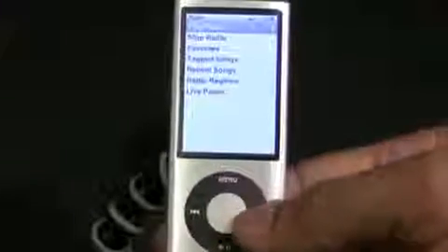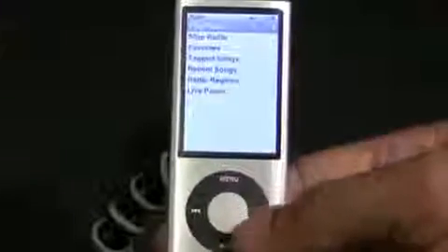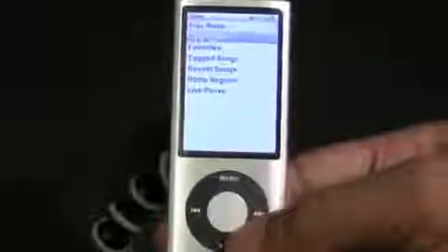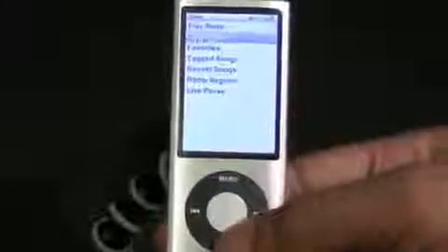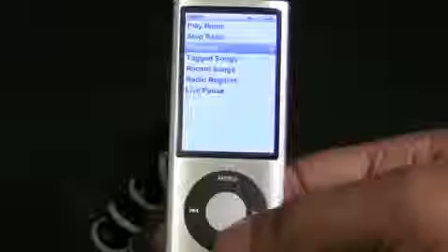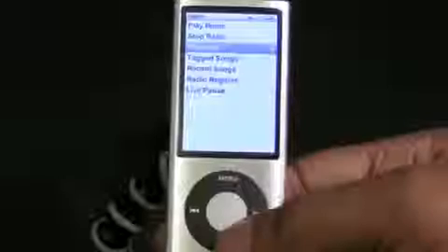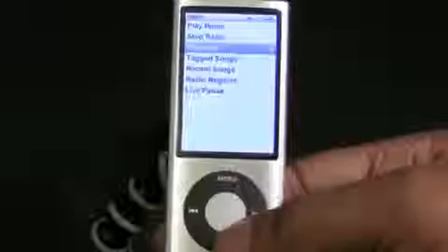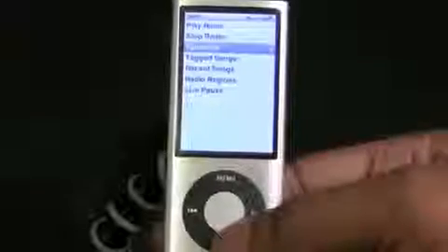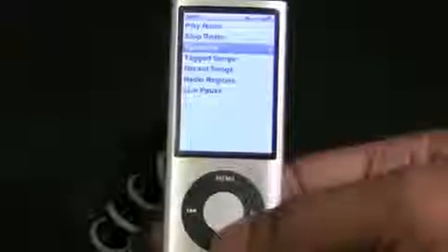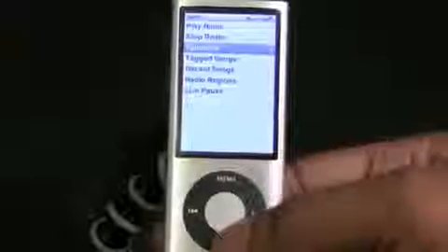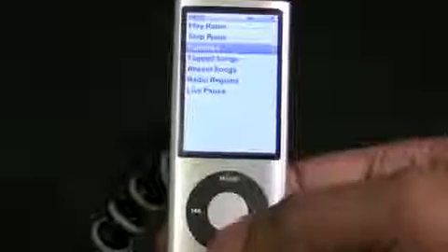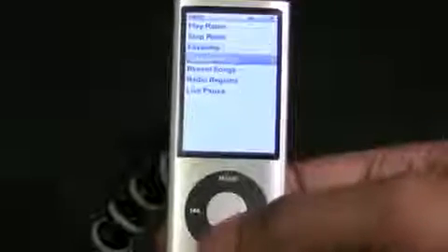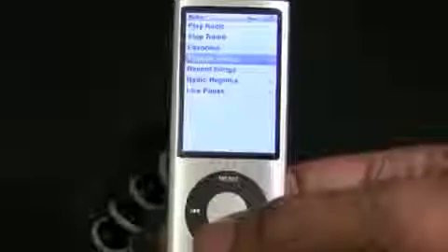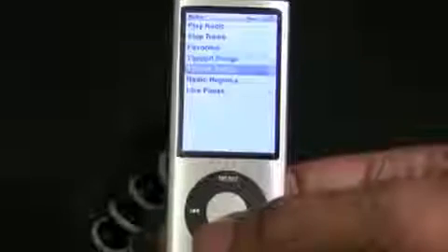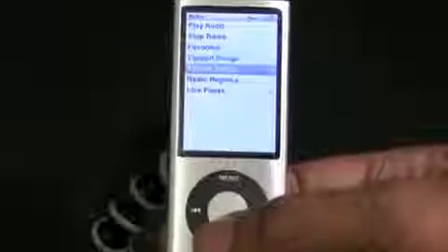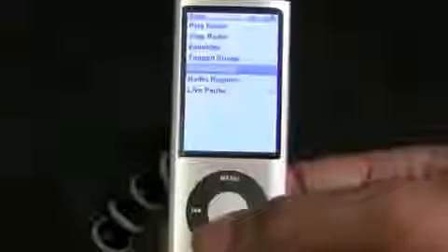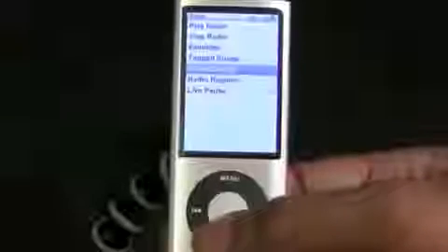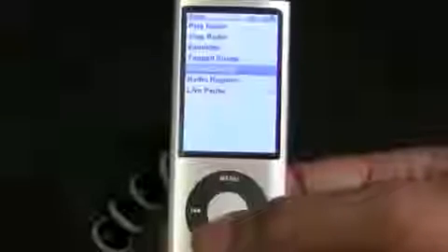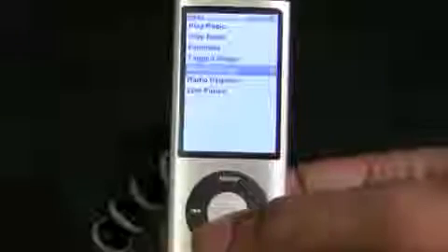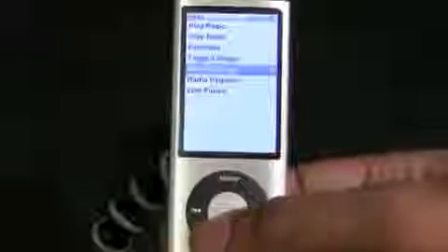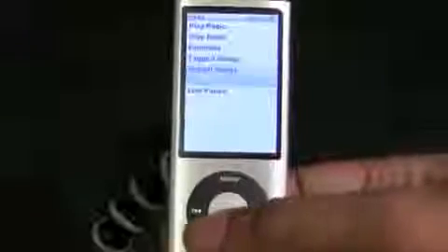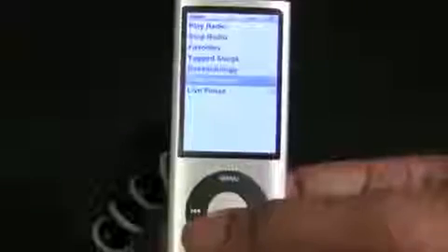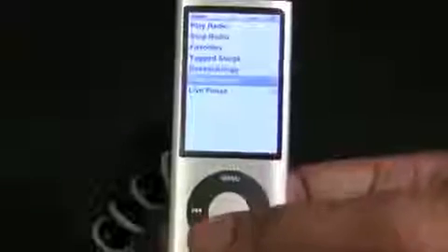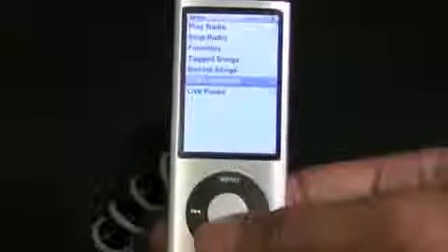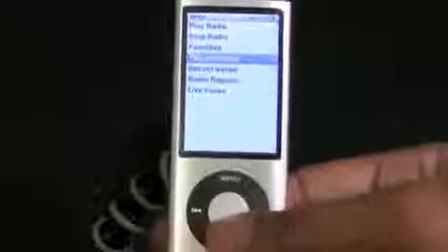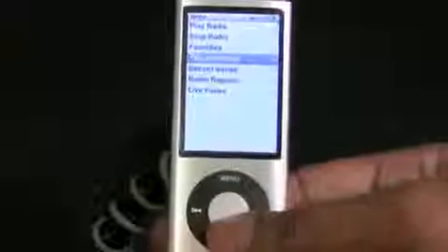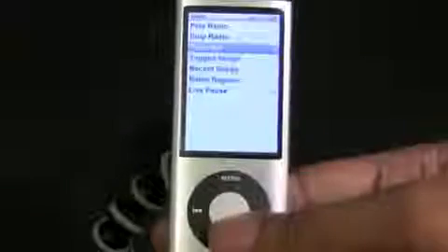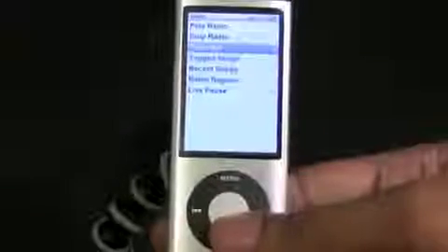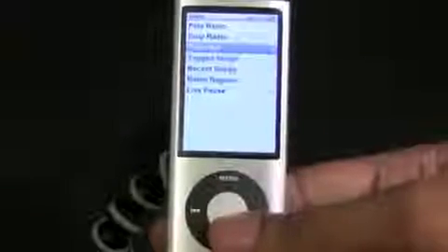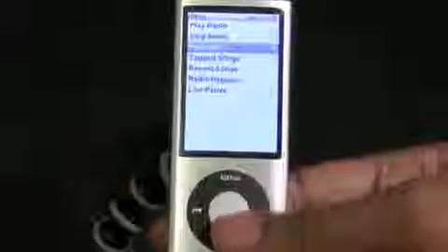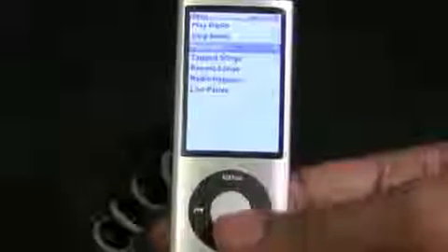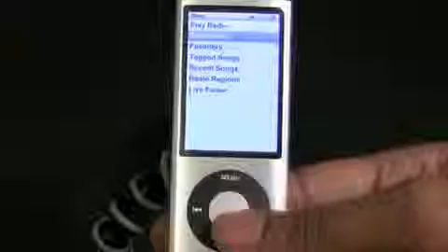Radio into your iPod Nano is one of those things you used to need an extra adapter for, and now it's built in. You can add your different favorite radio stations, tag songs, and view recent songs — all that stuff you can do with this as well.